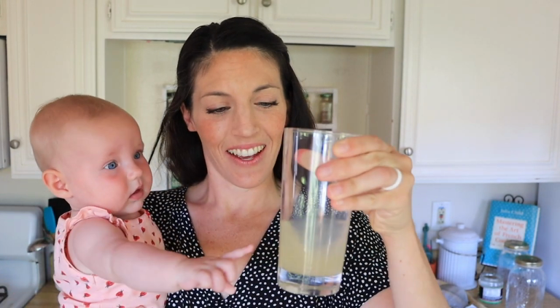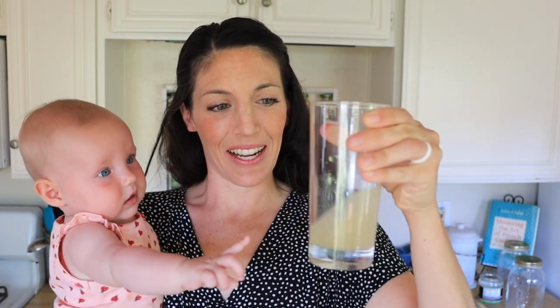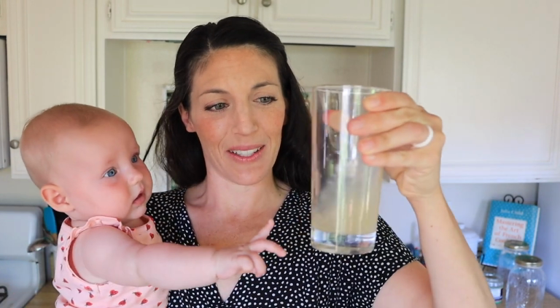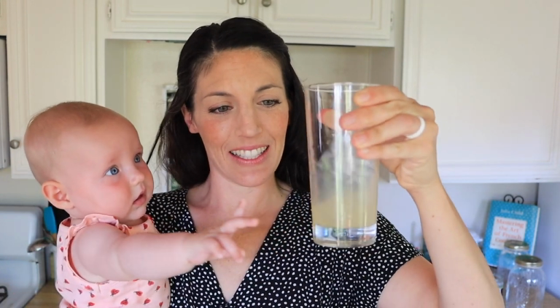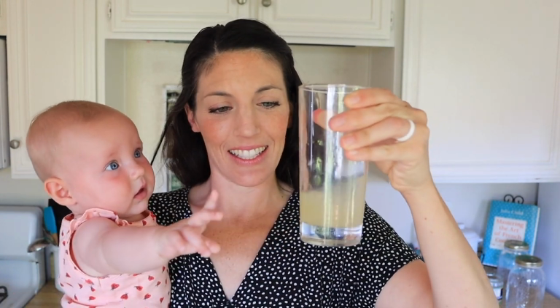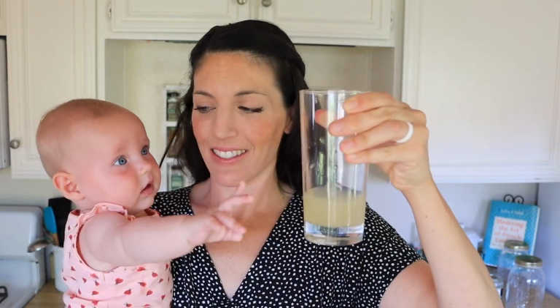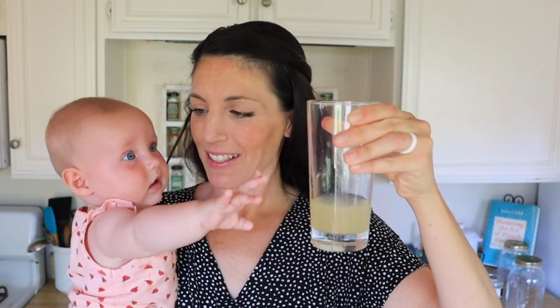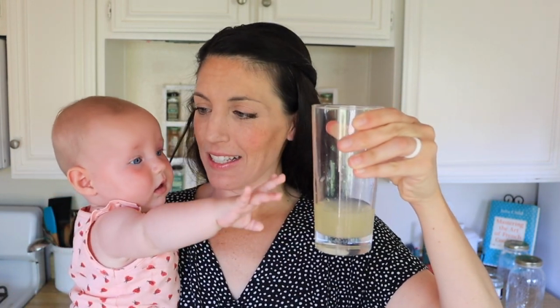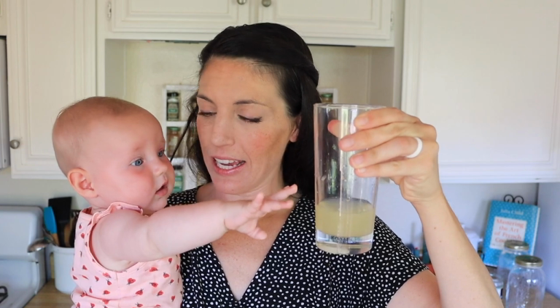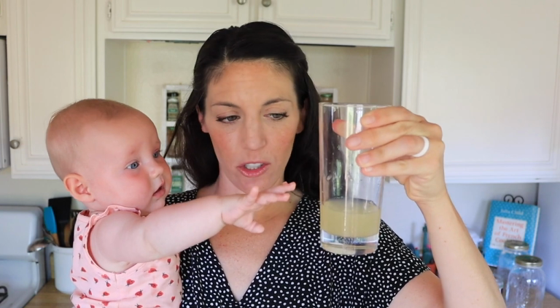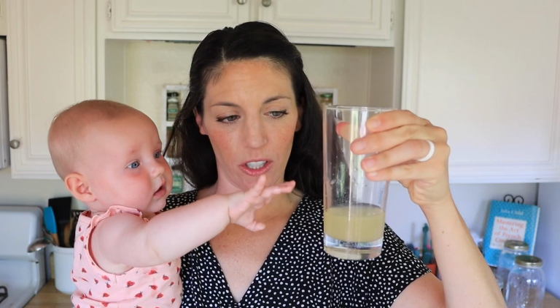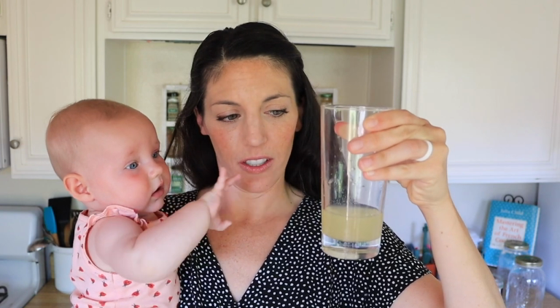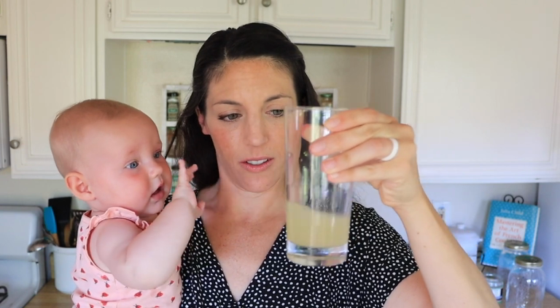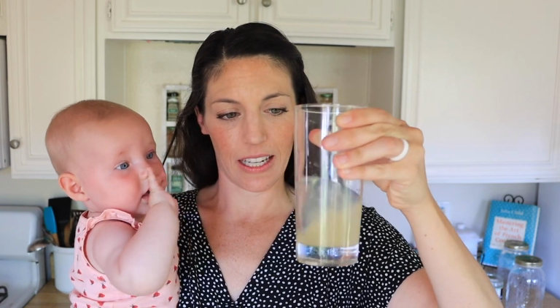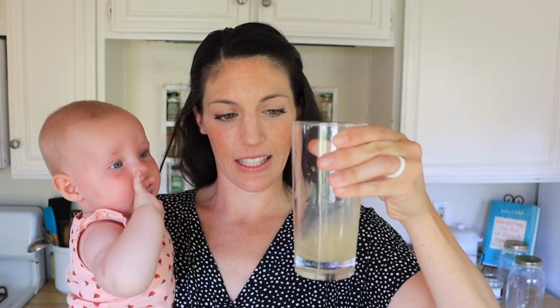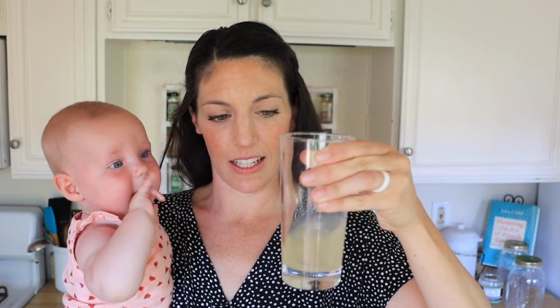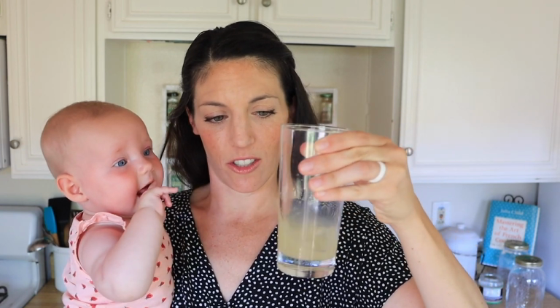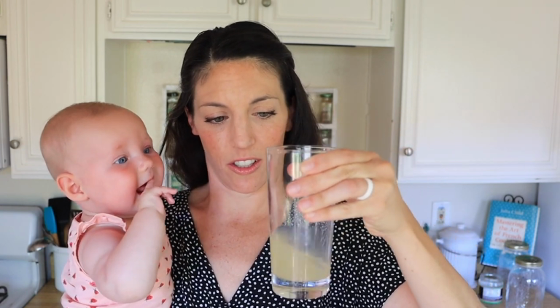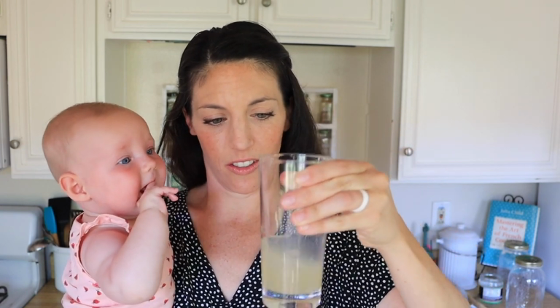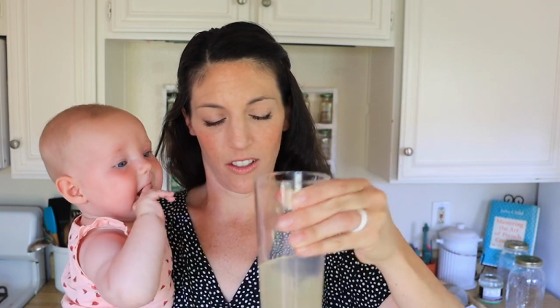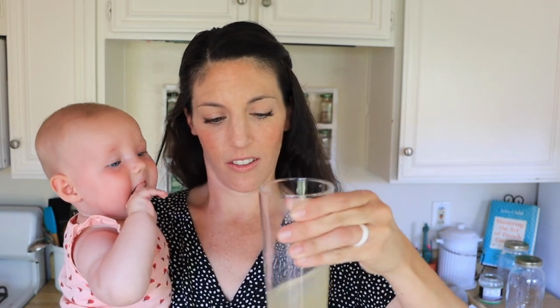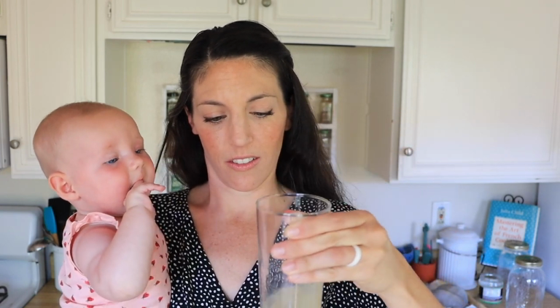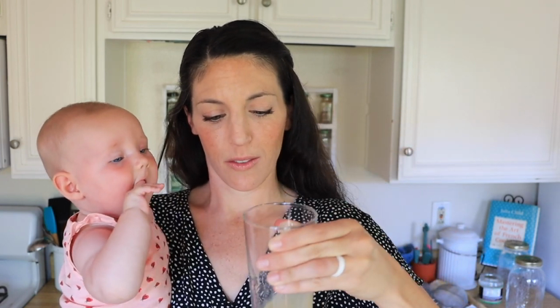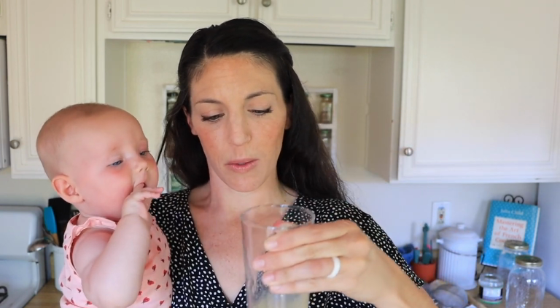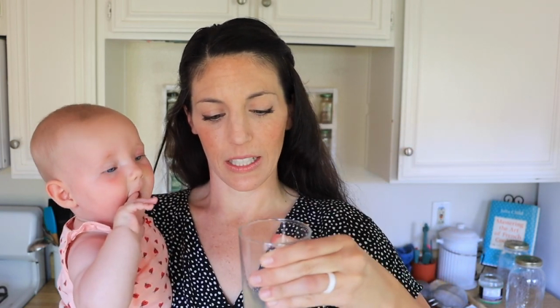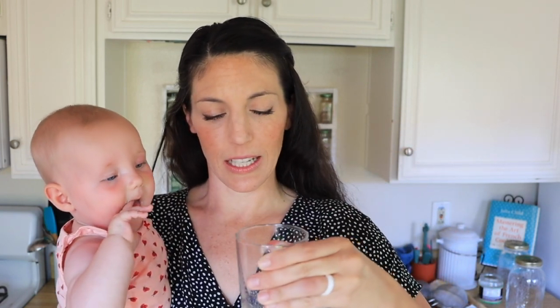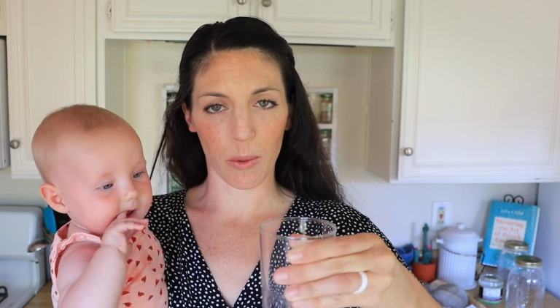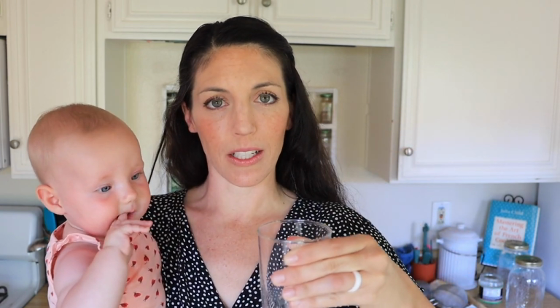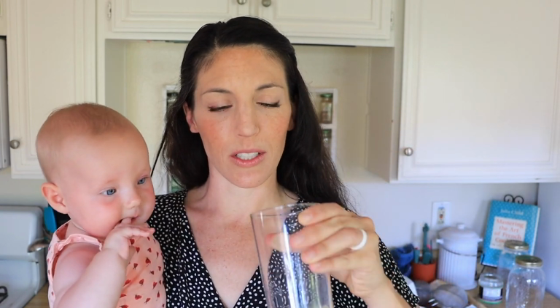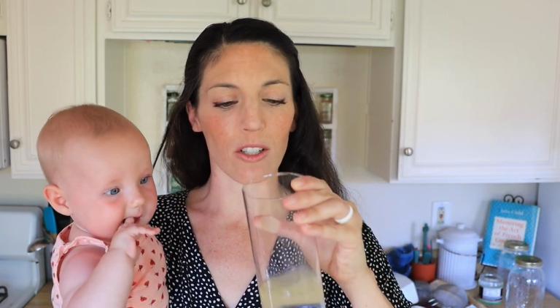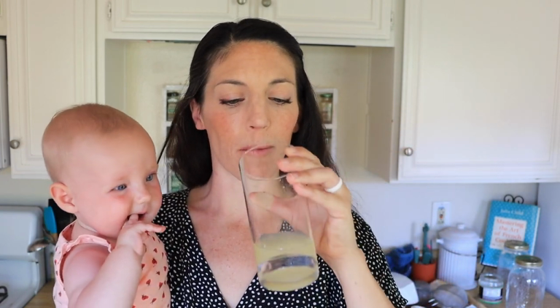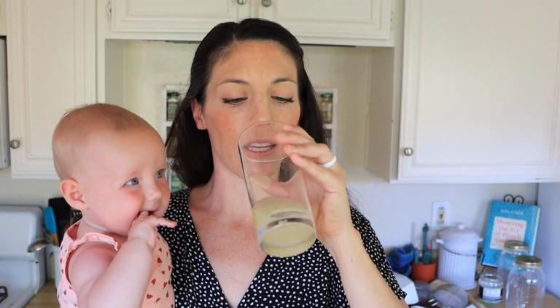Alright, now for the fun part — the taste test. This is the cane sugar version — organic cane sugar. It's probably going to taste more like traditional lemonade.